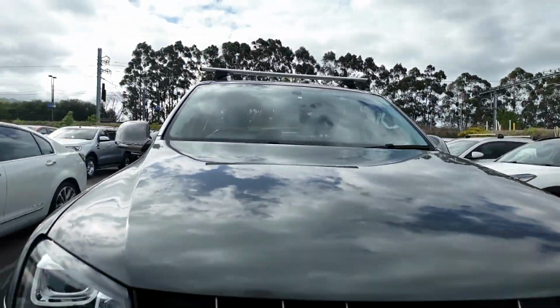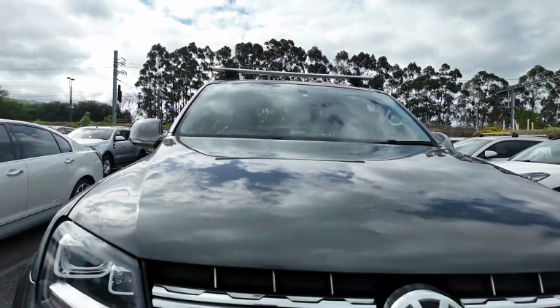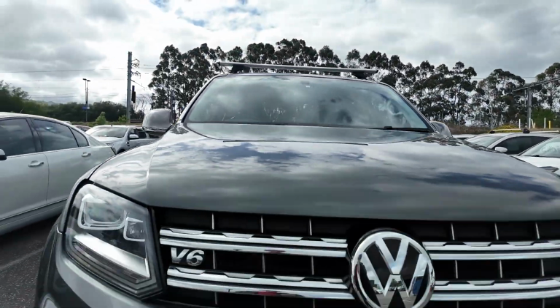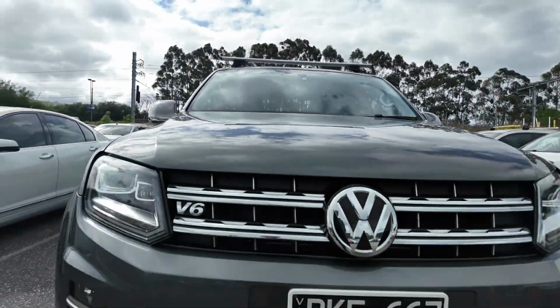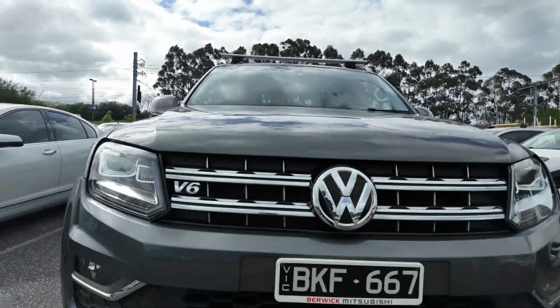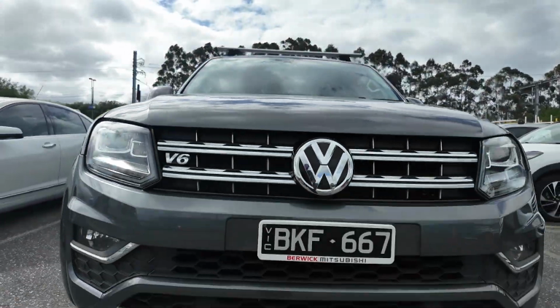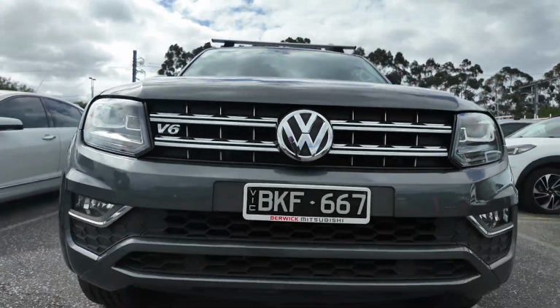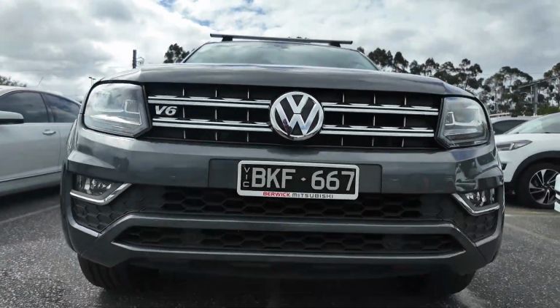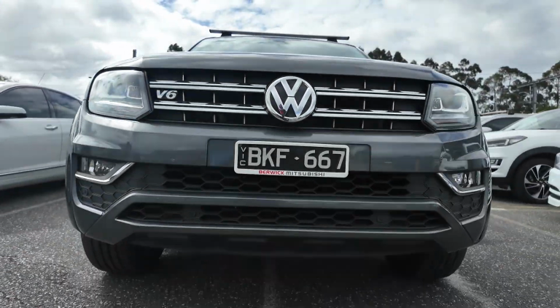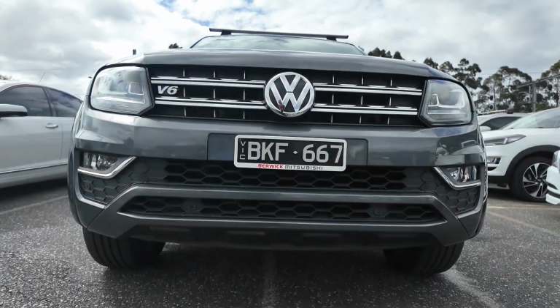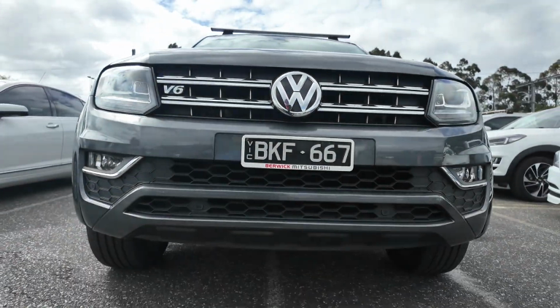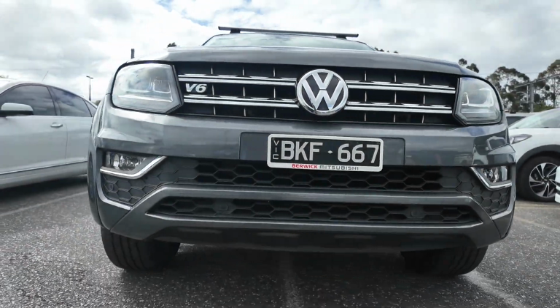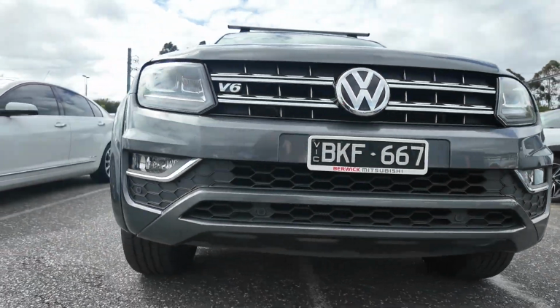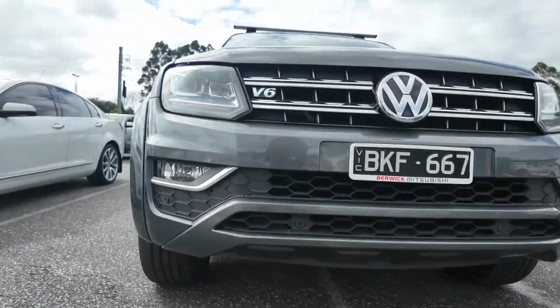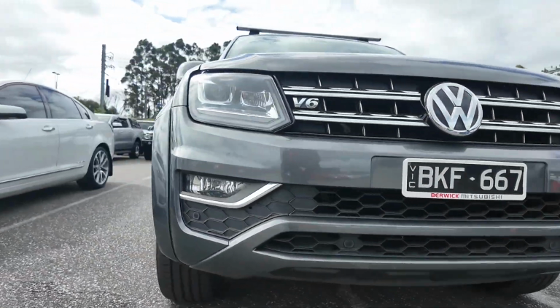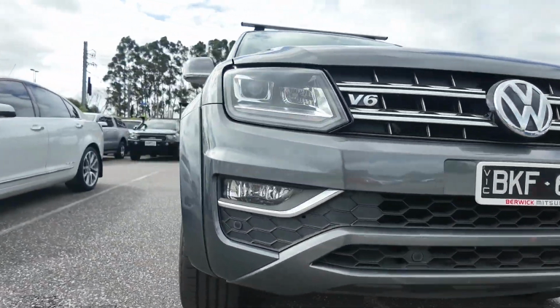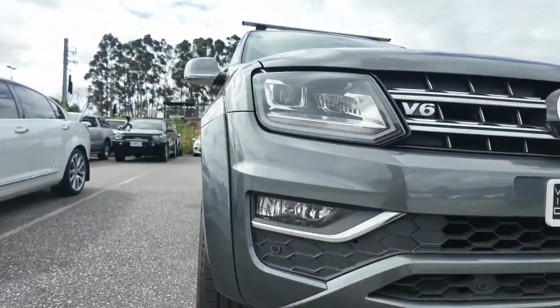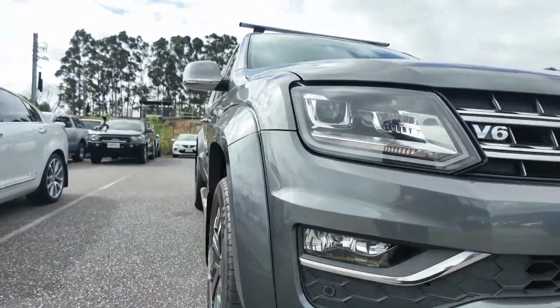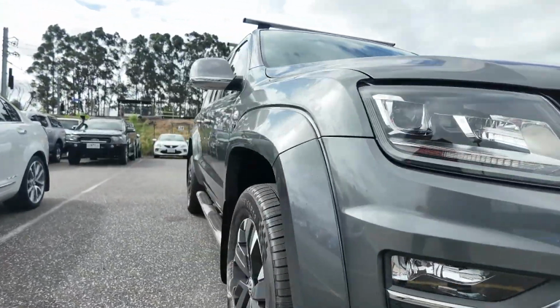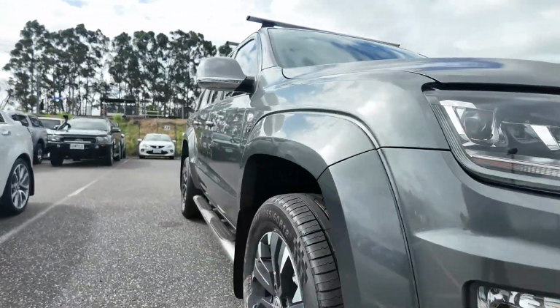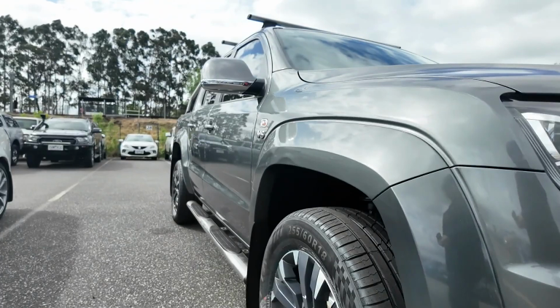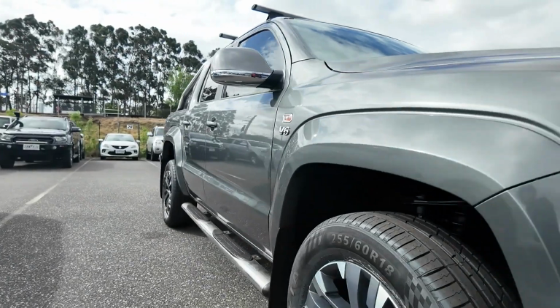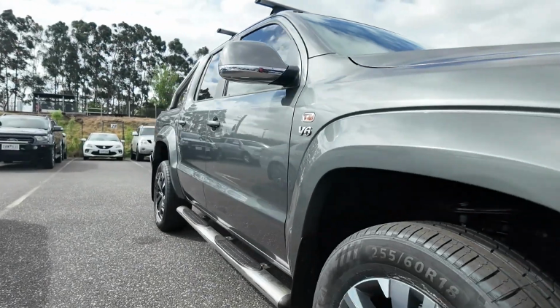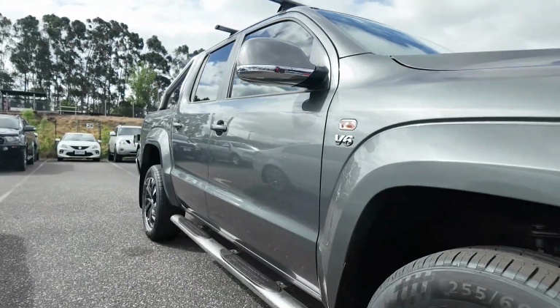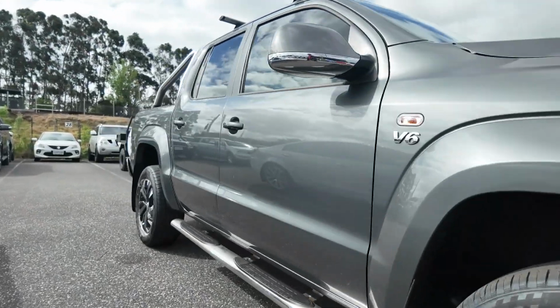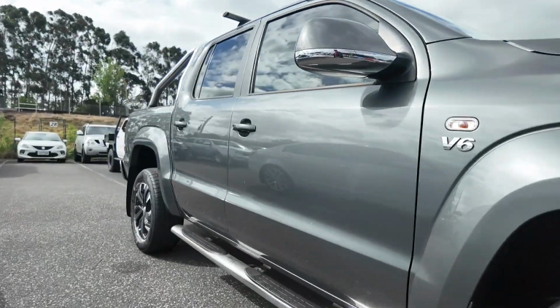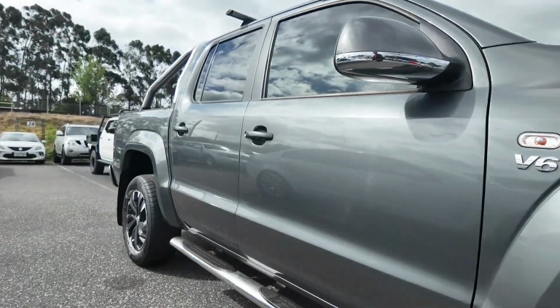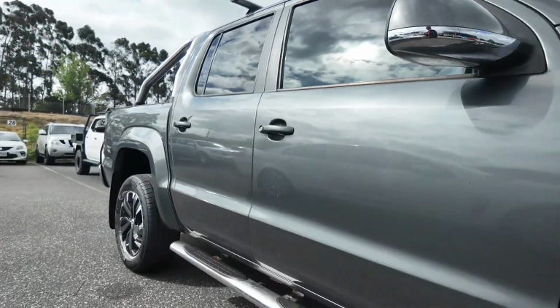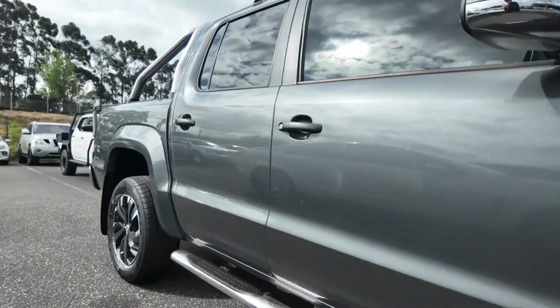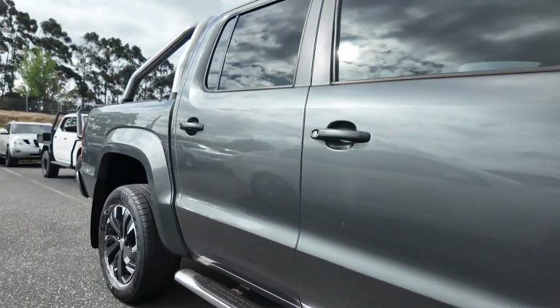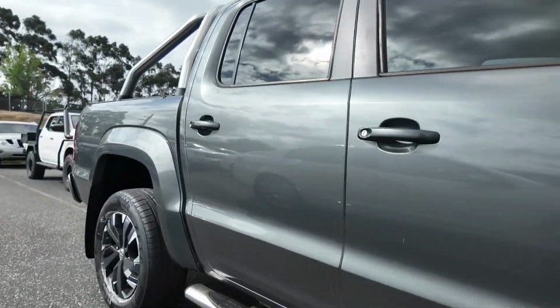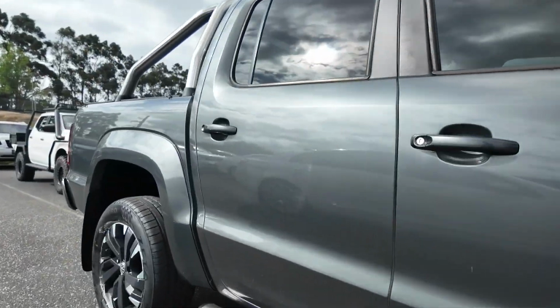The TDI 580 engine provides robust power and torque, making it perfect for towing, off-roading and daily driving.